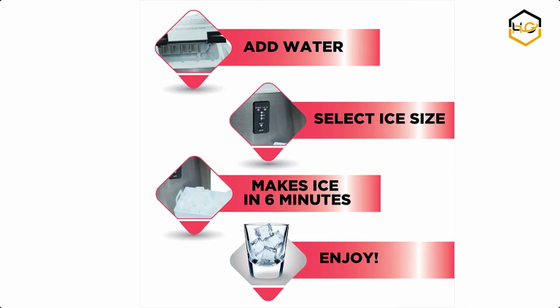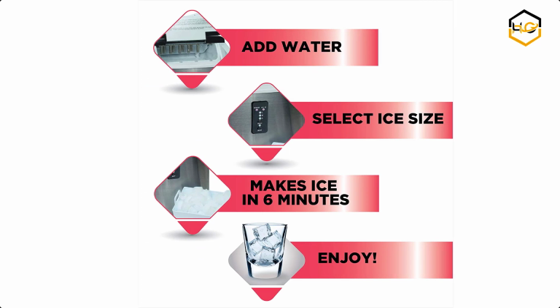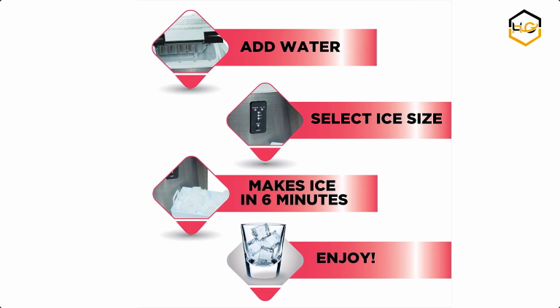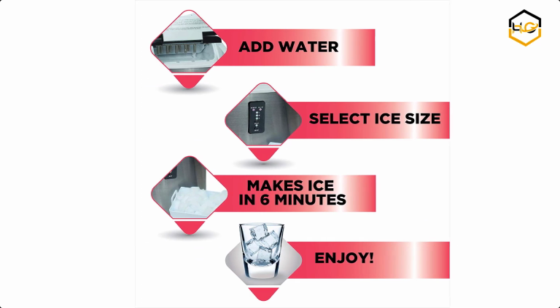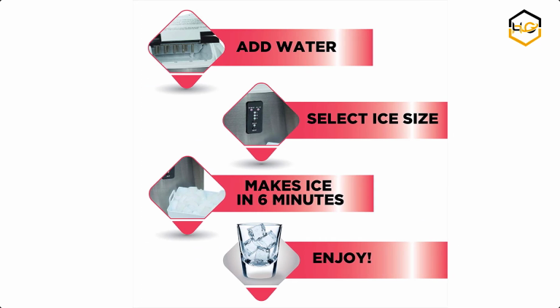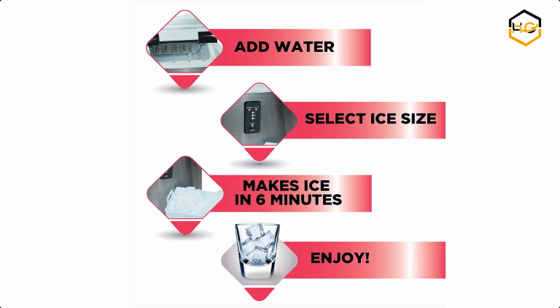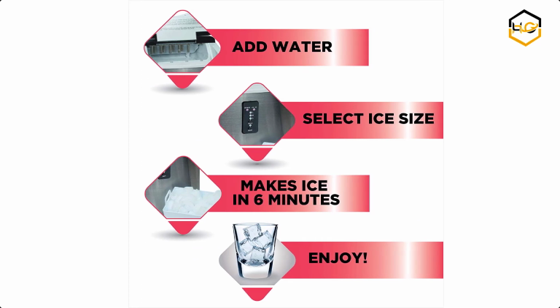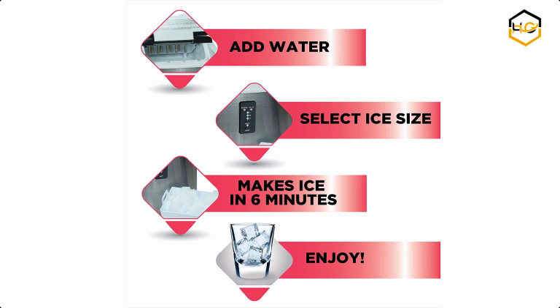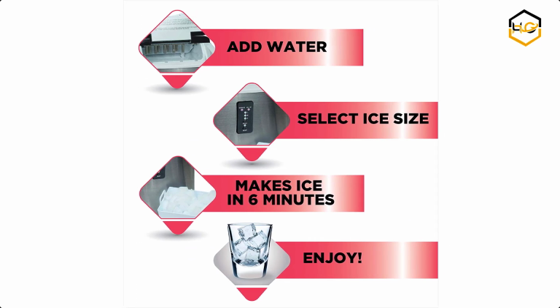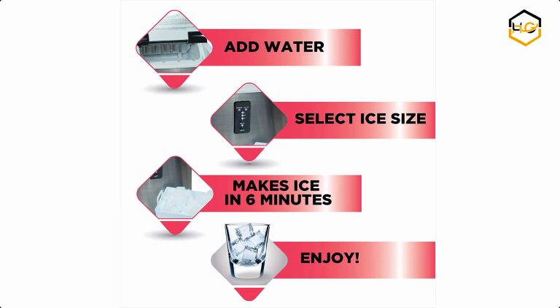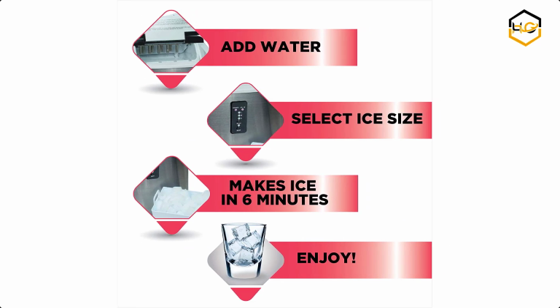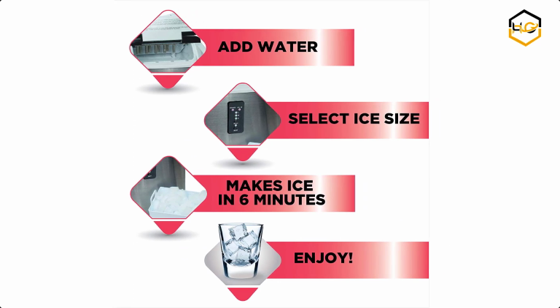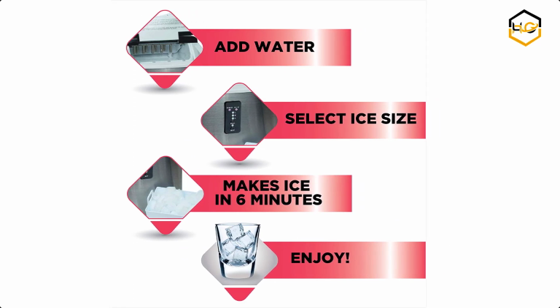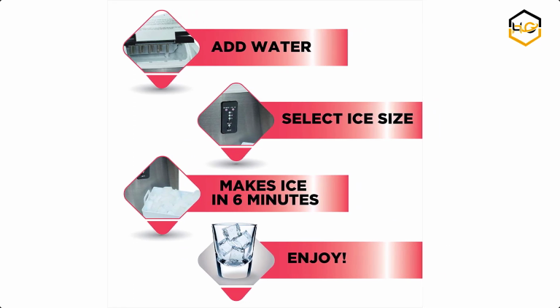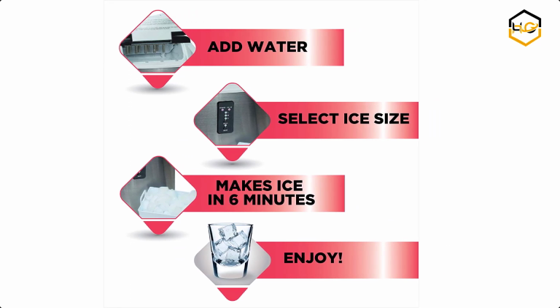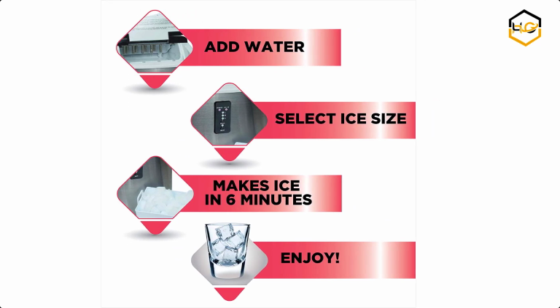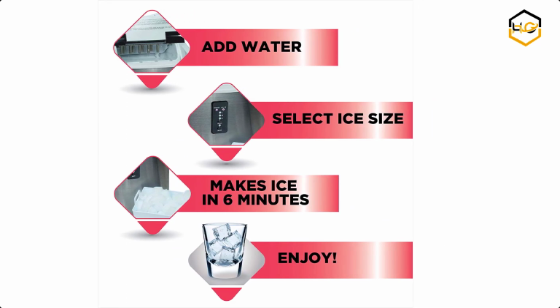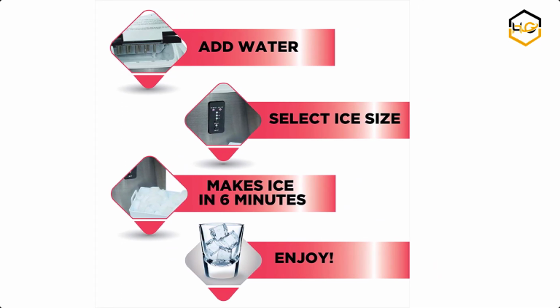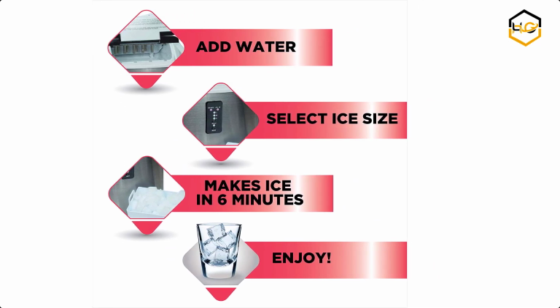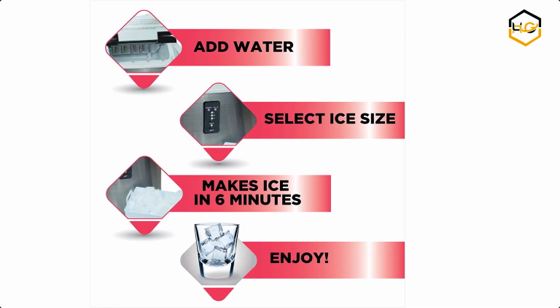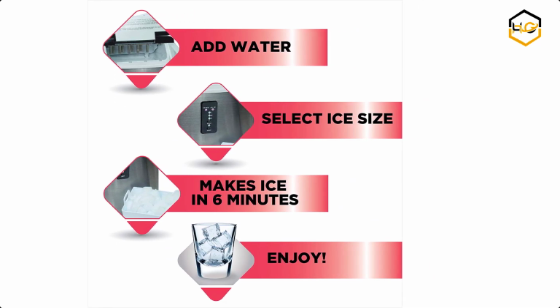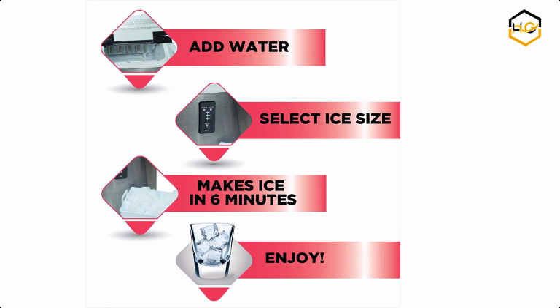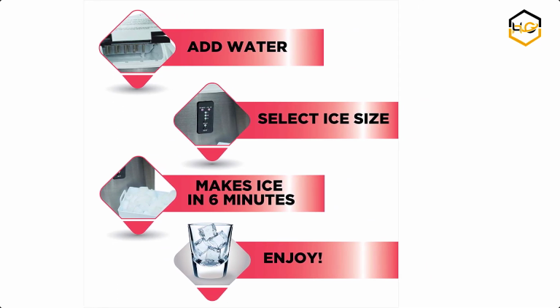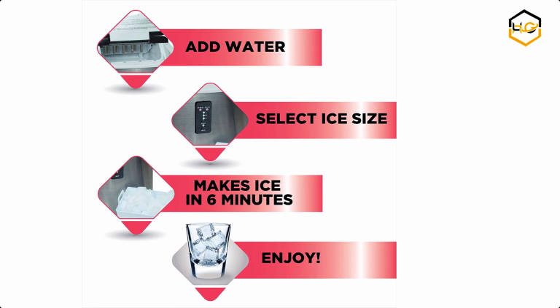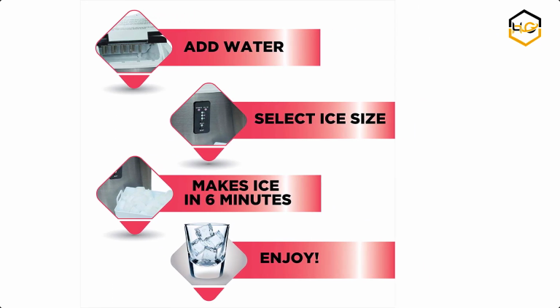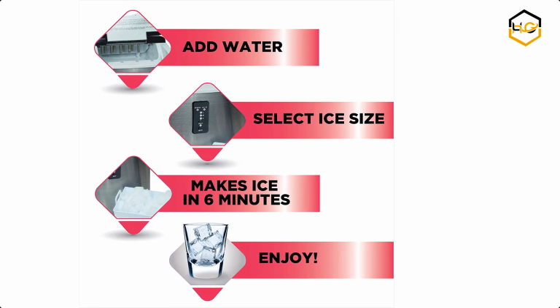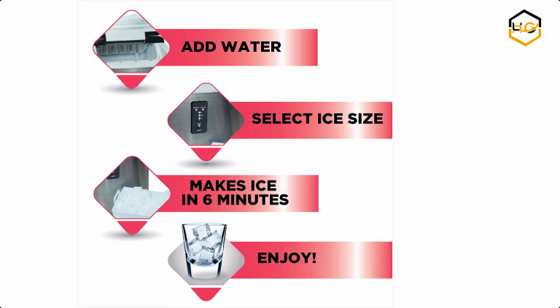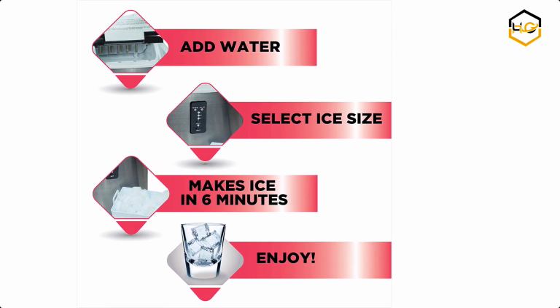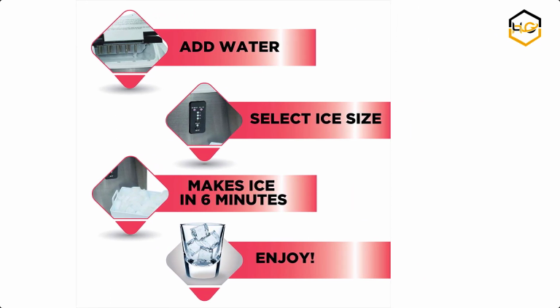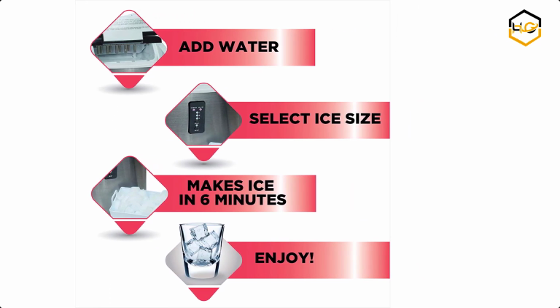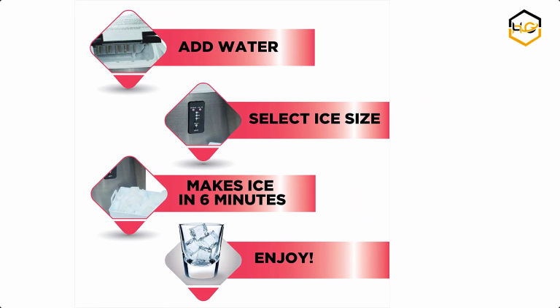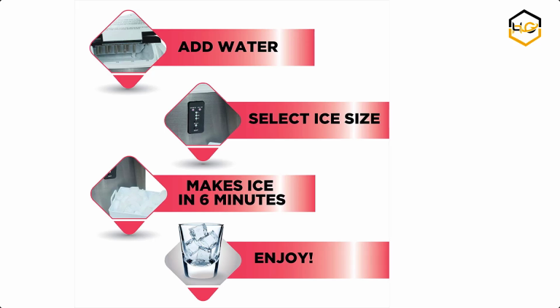Now it's your turn. Let us know in the comment box below if this video helped you to find the best ice maker for your needs.